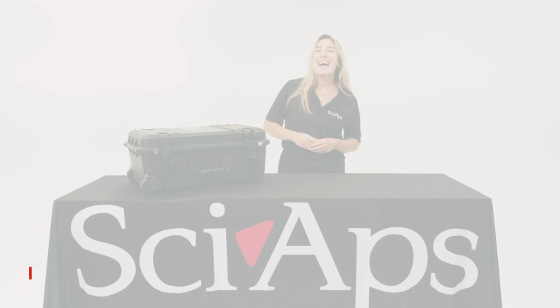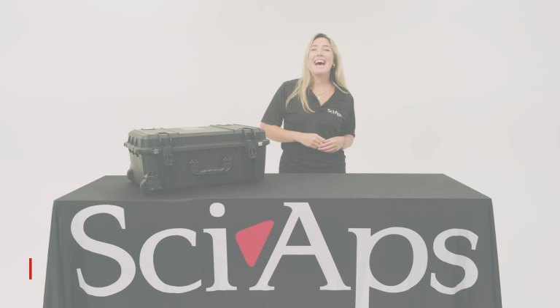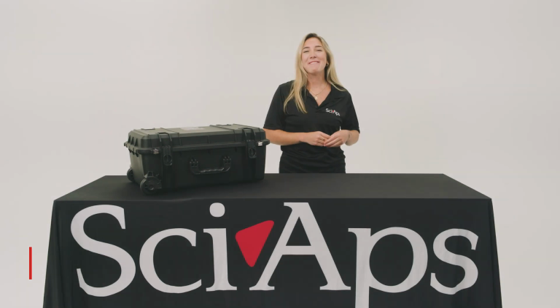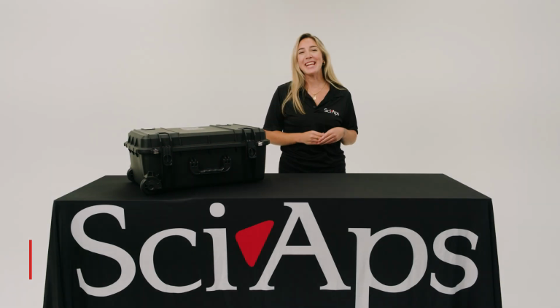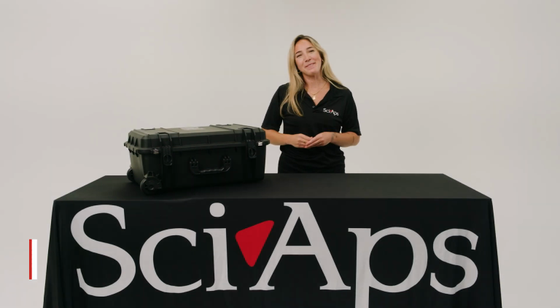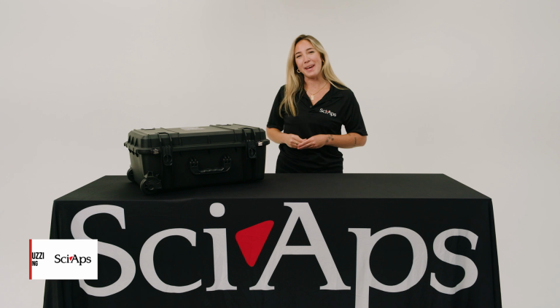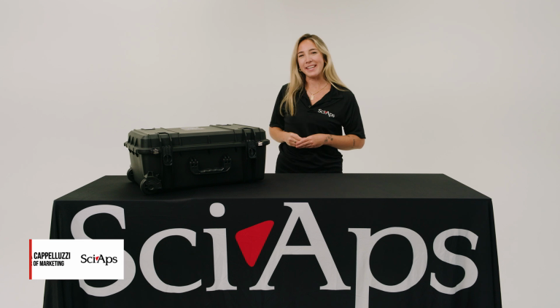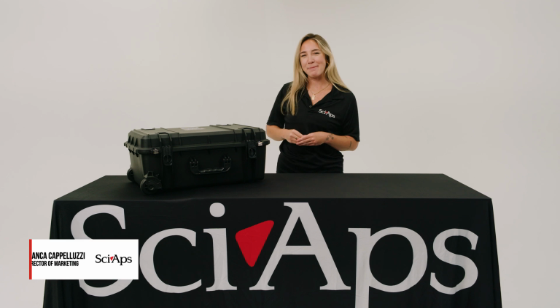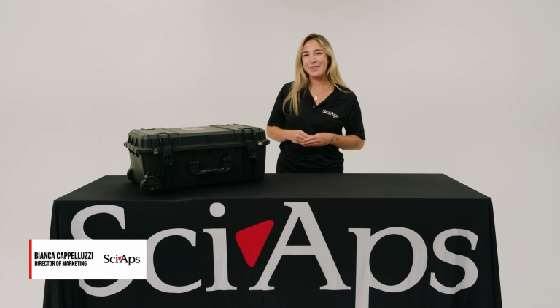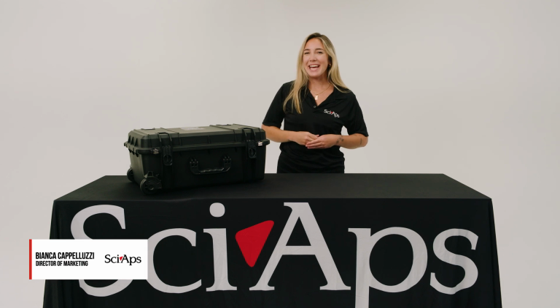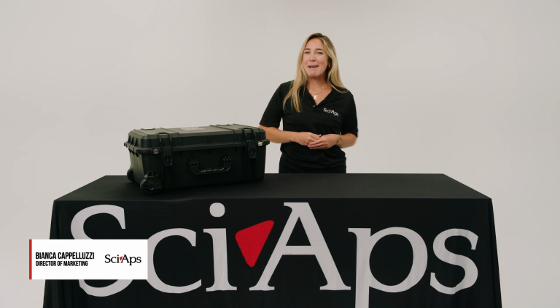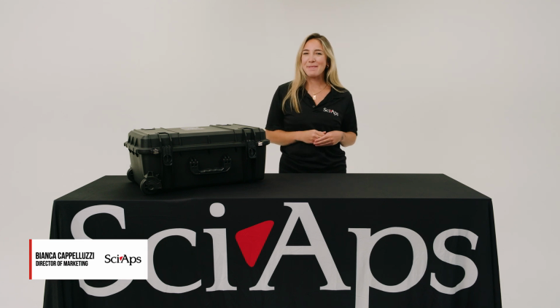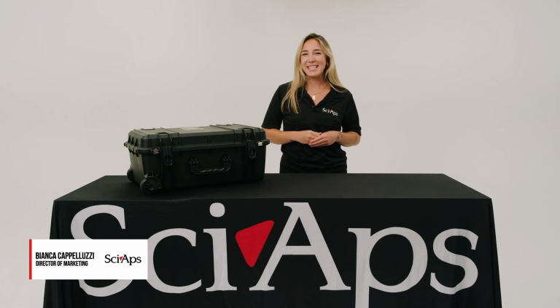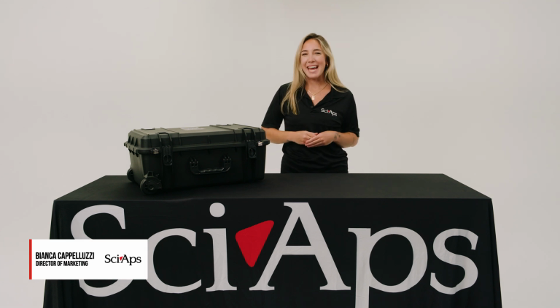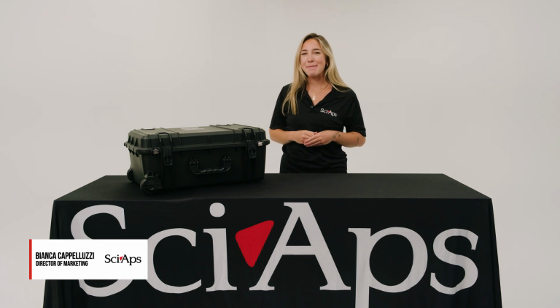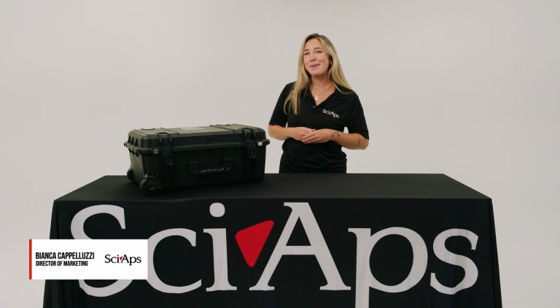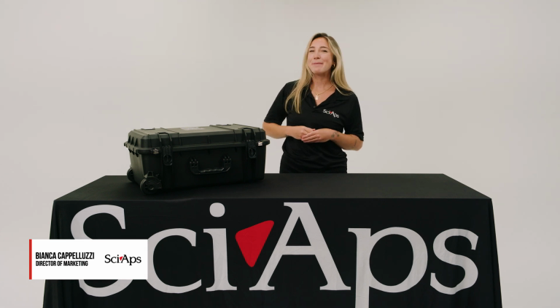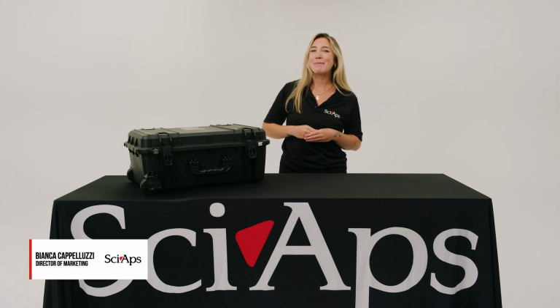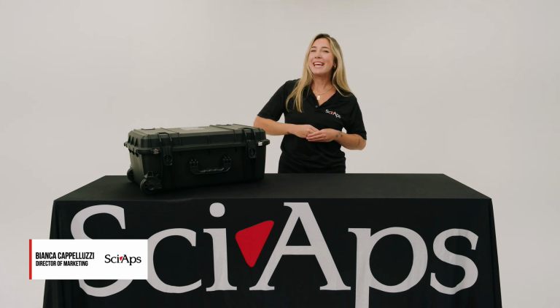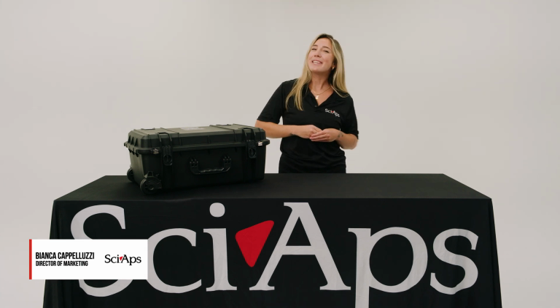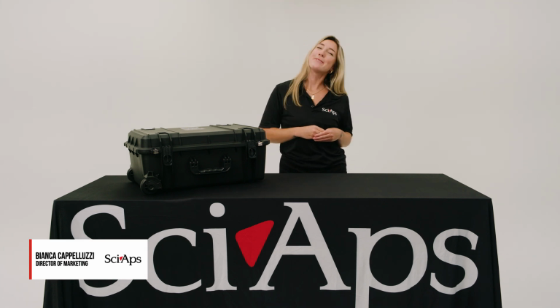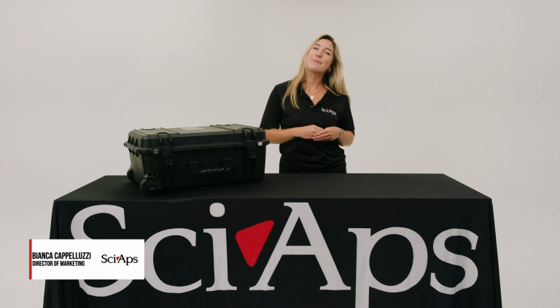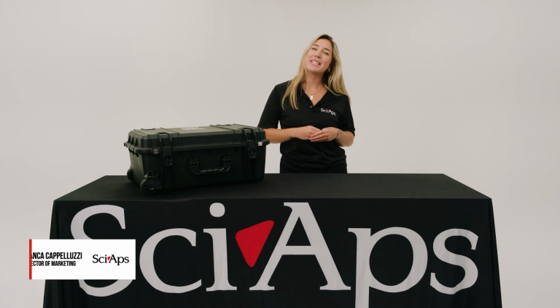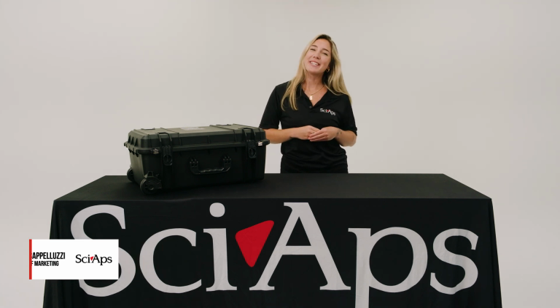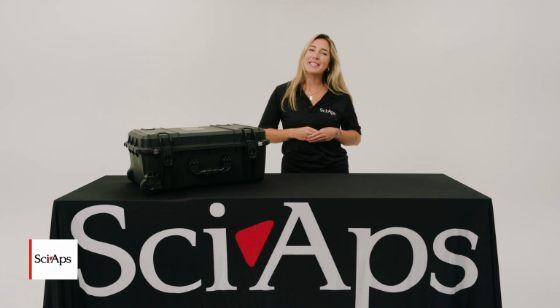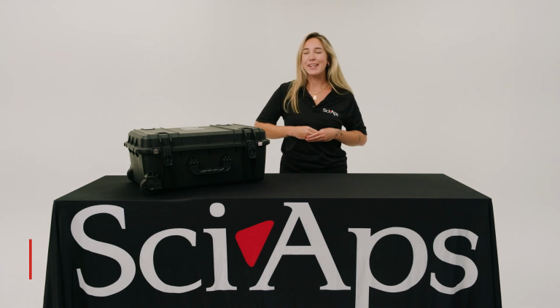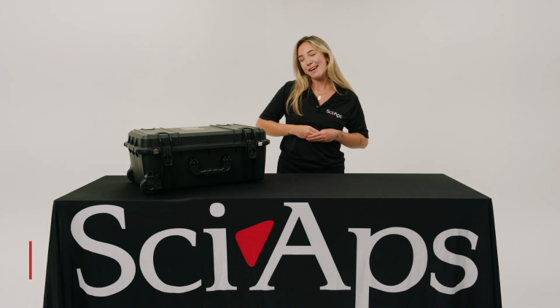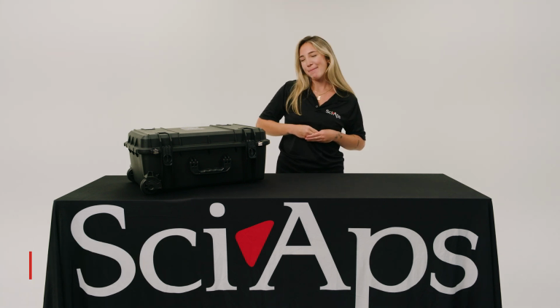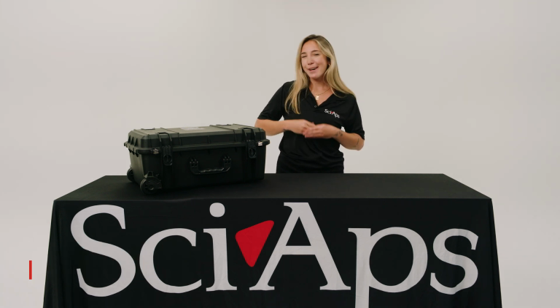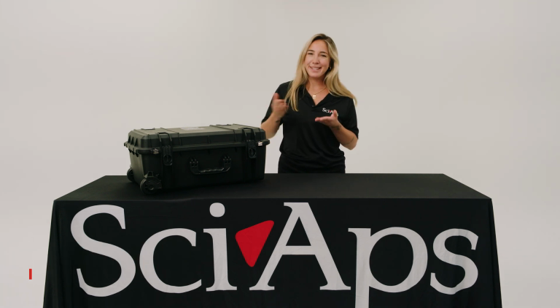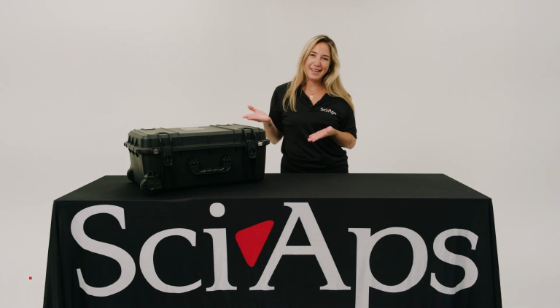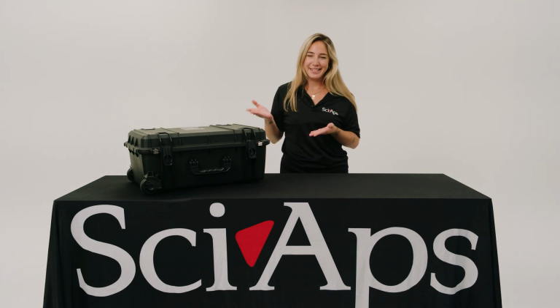Hi, my name is Bianca Capaluzzi. I'm from SIAS and welcome to my hit YouTube series called Unbox This.